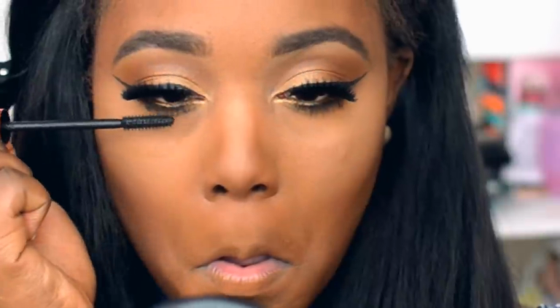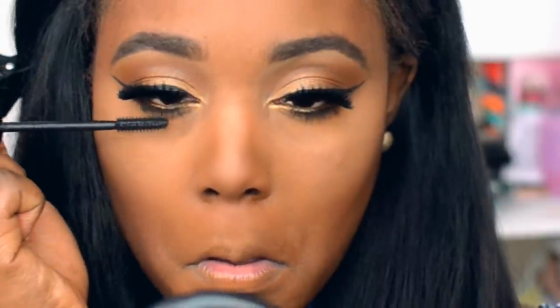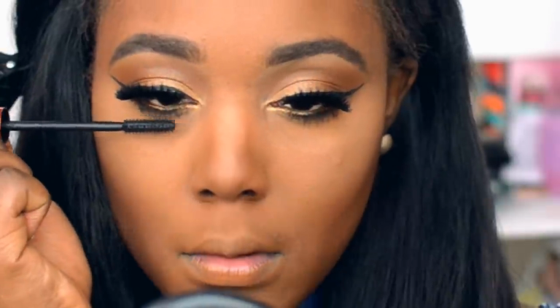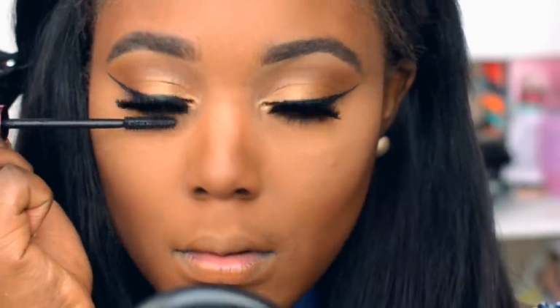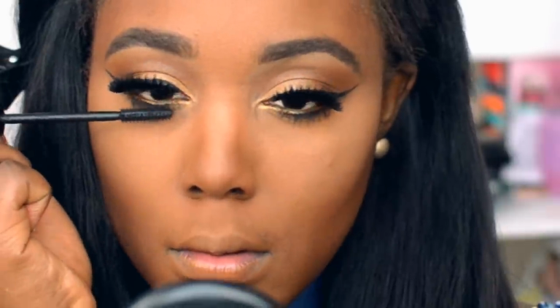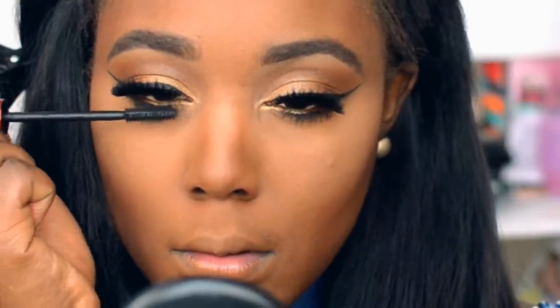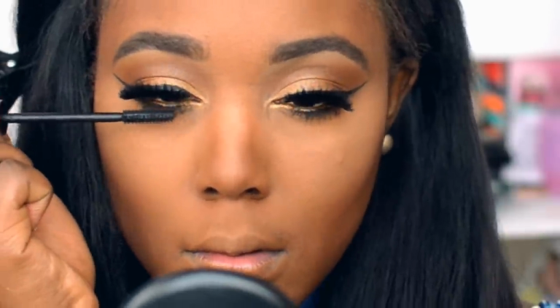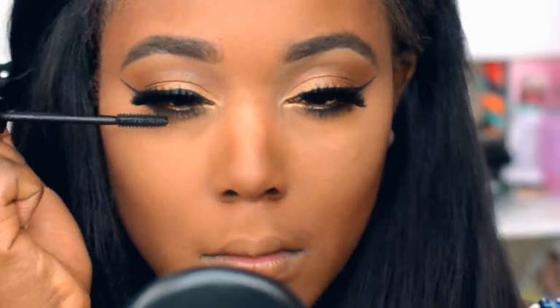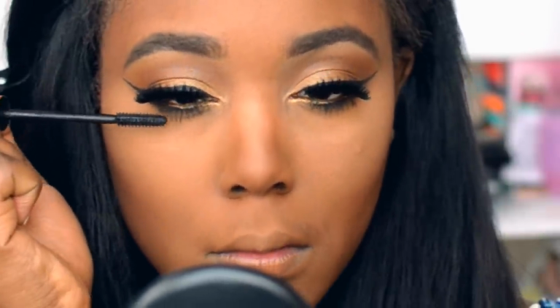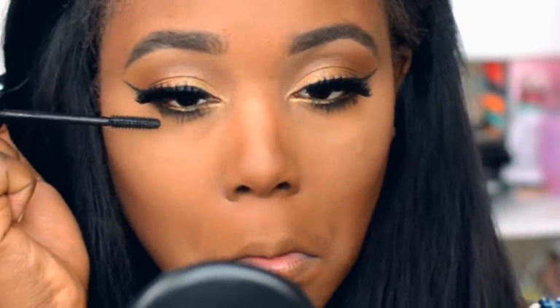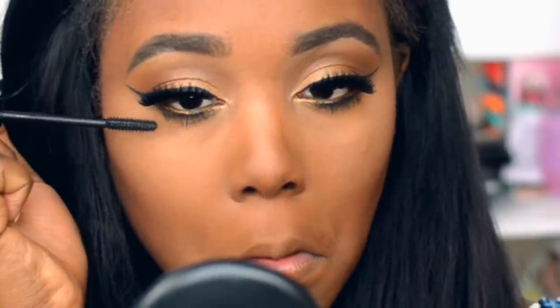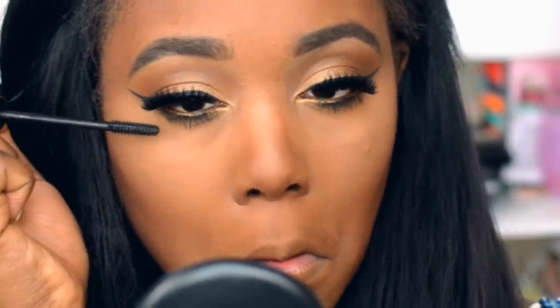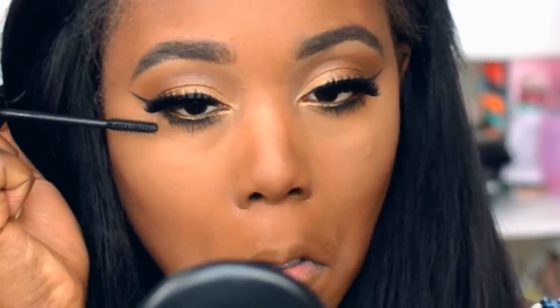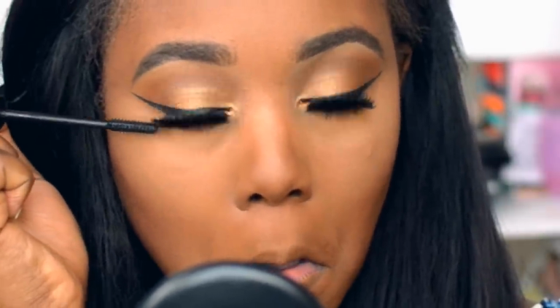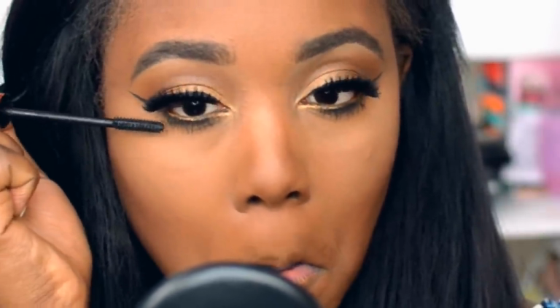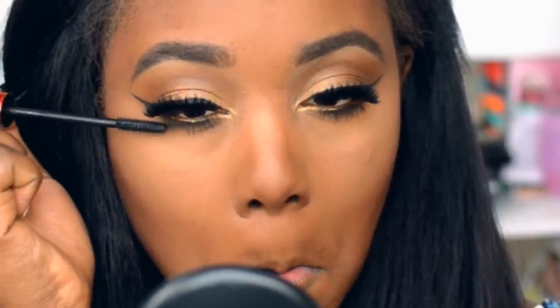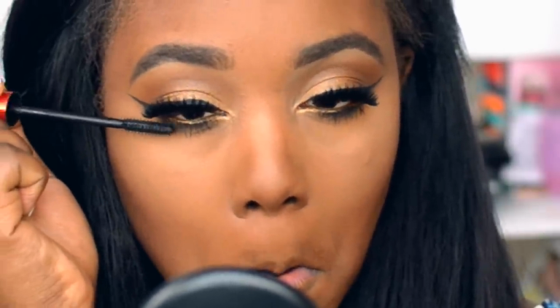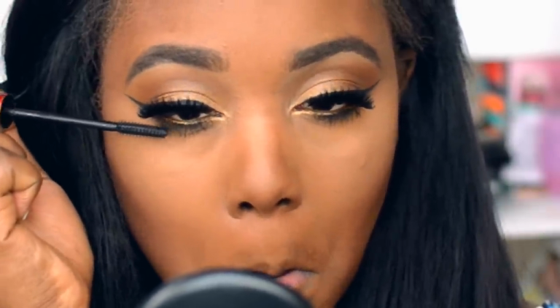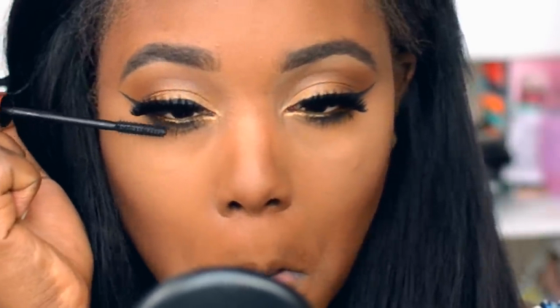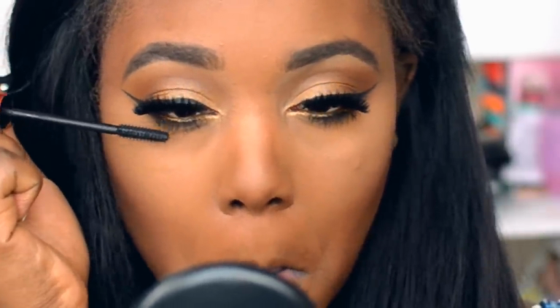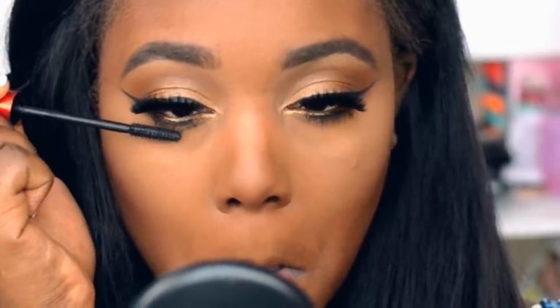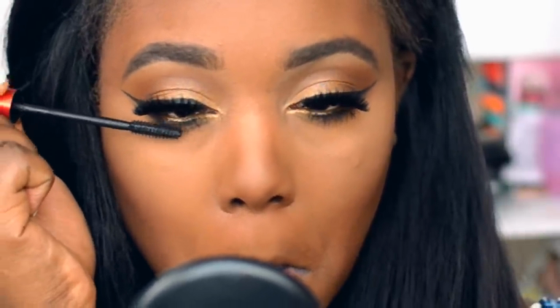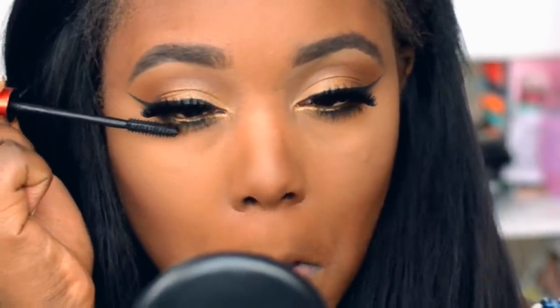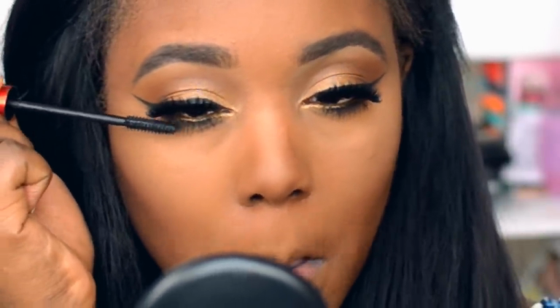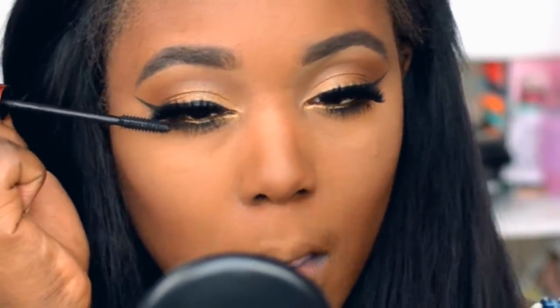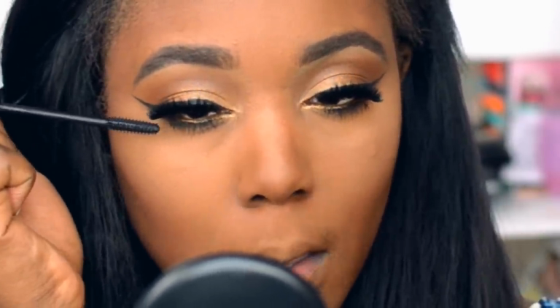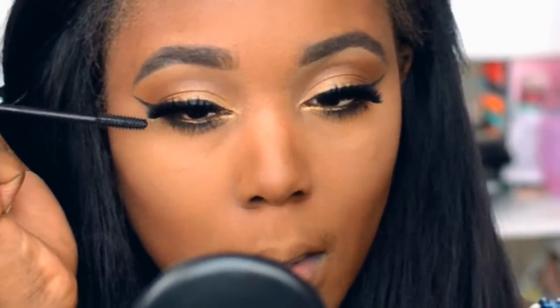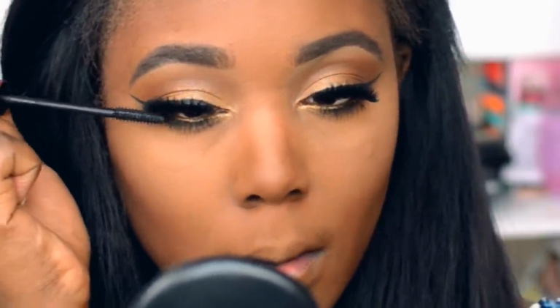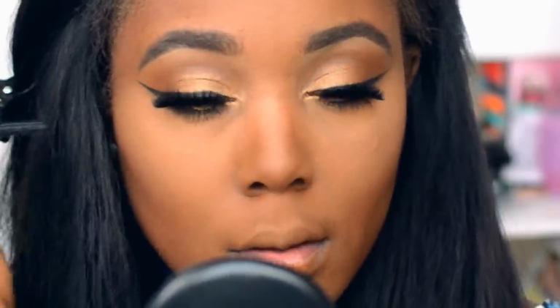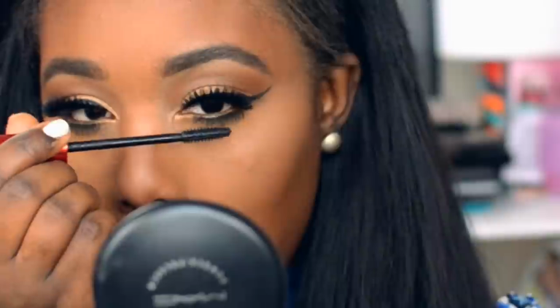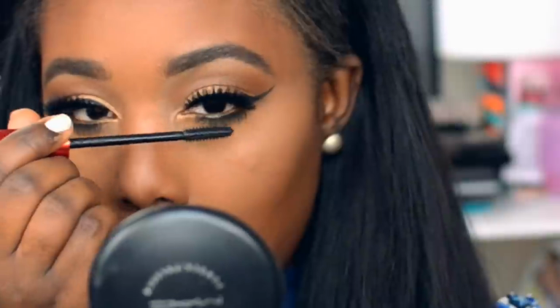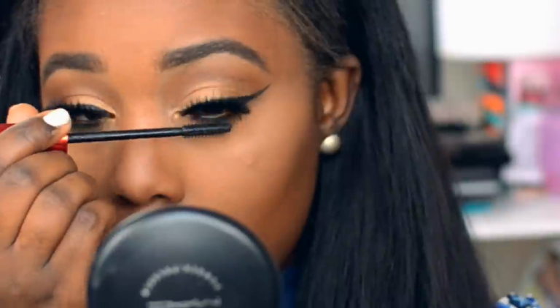Next I'm going to move on to mascara. I'm using the Falsies Push-Up Drama from Maybelline.